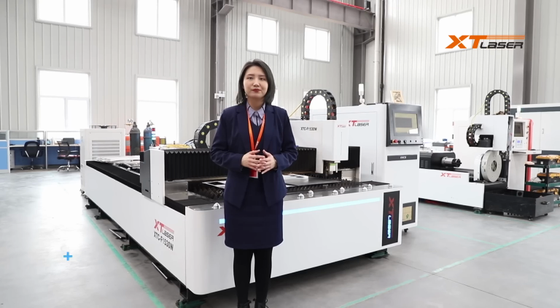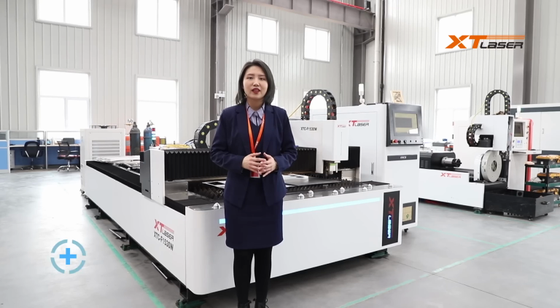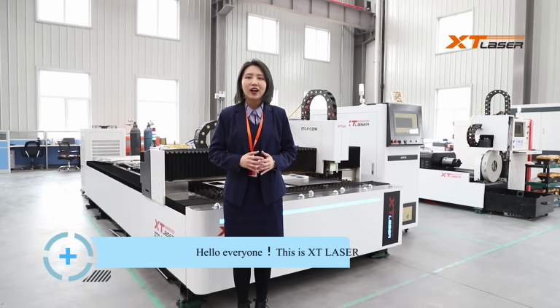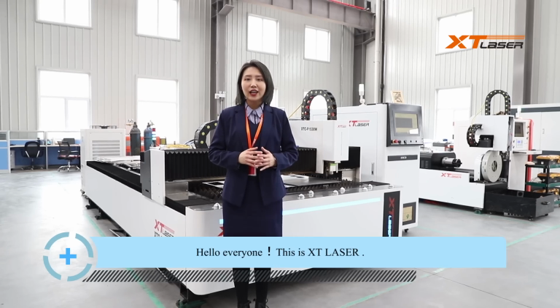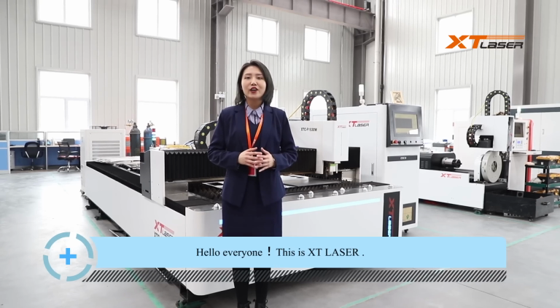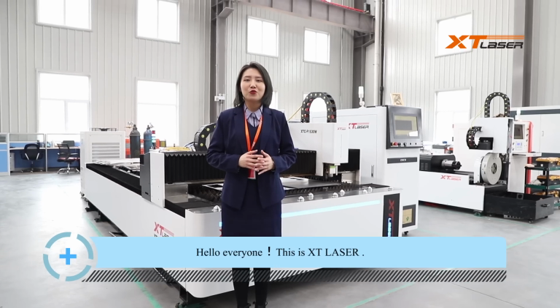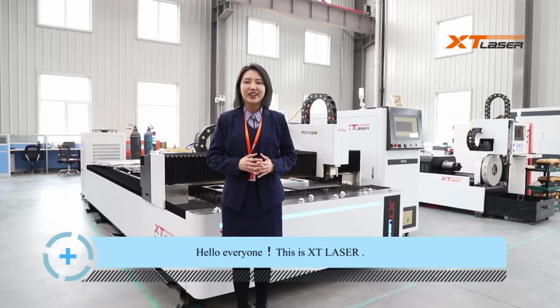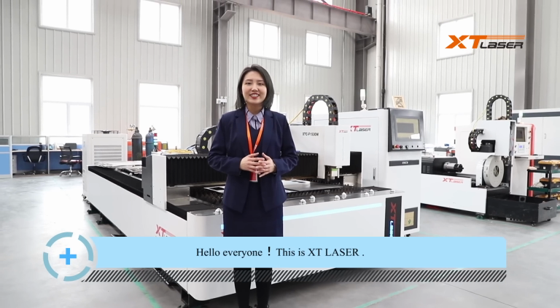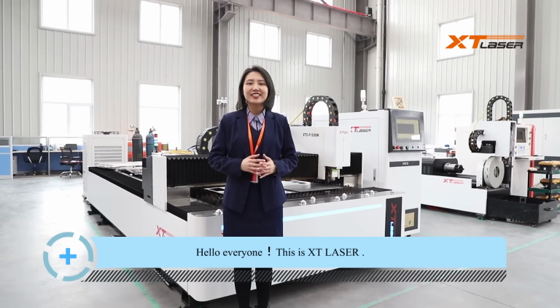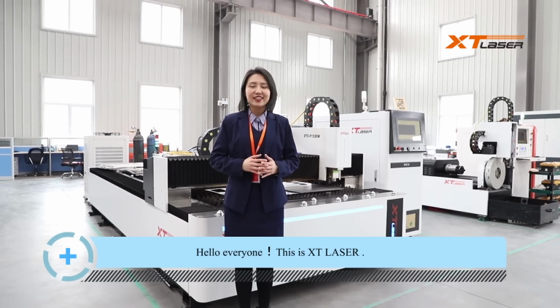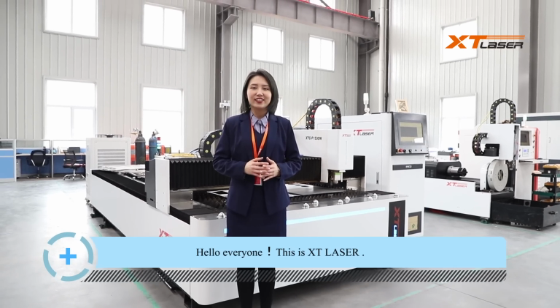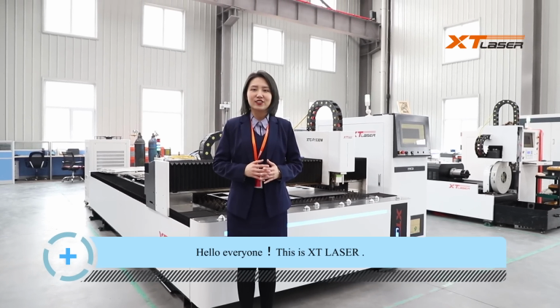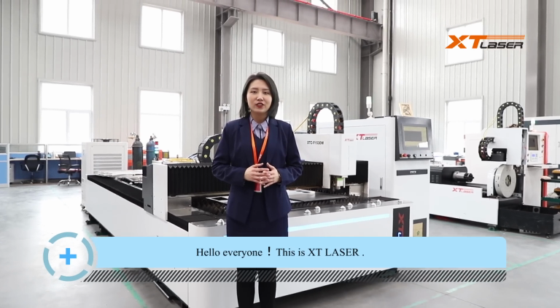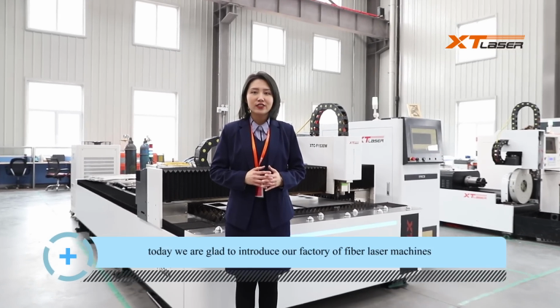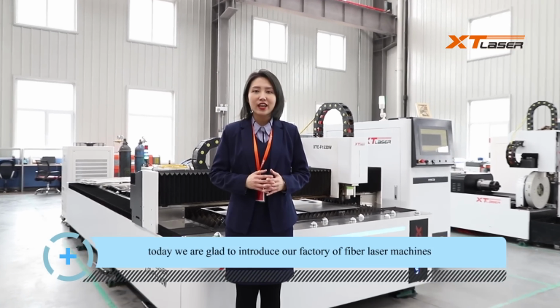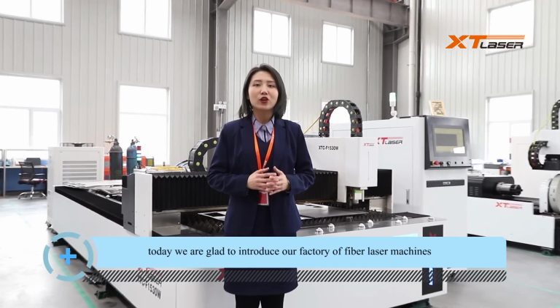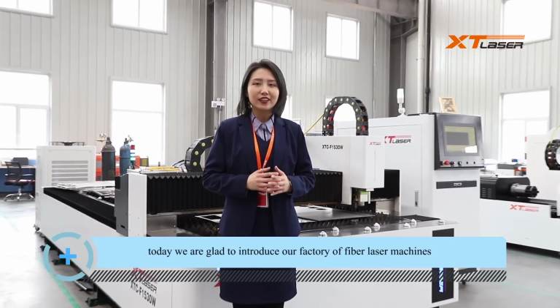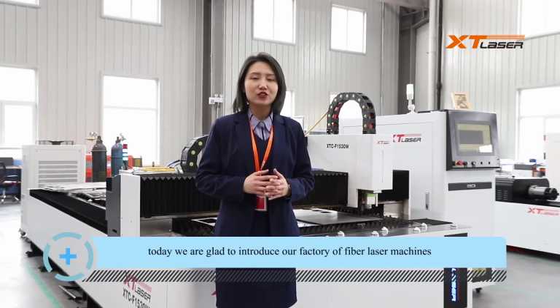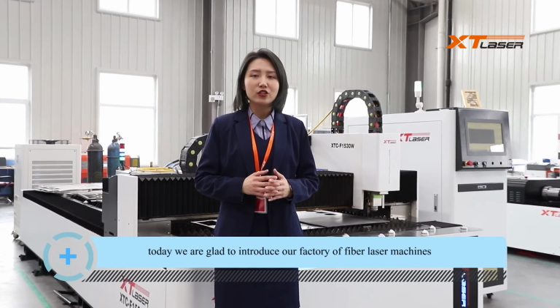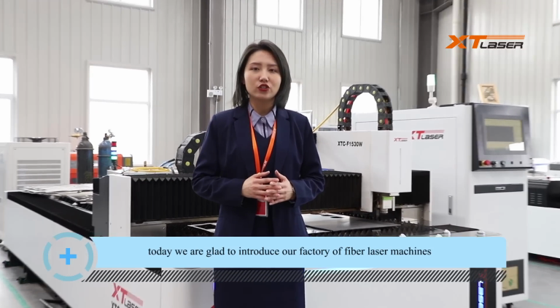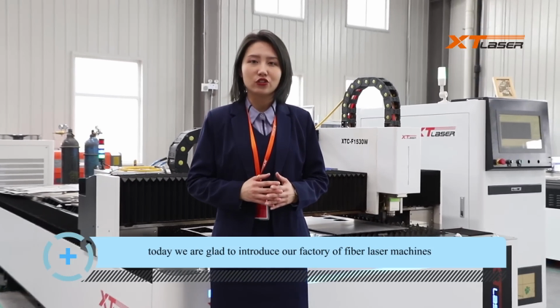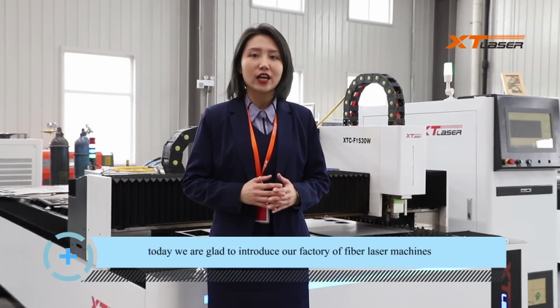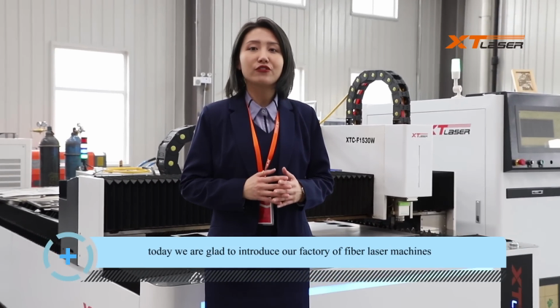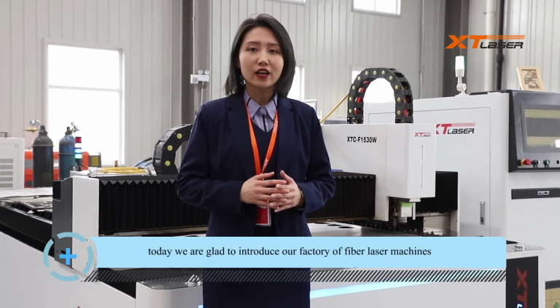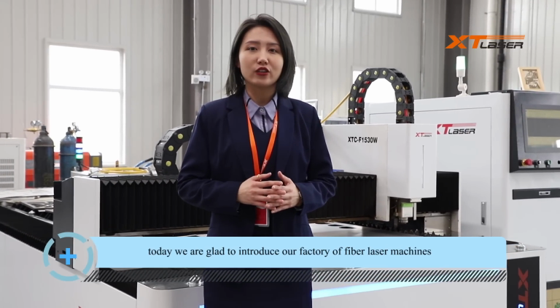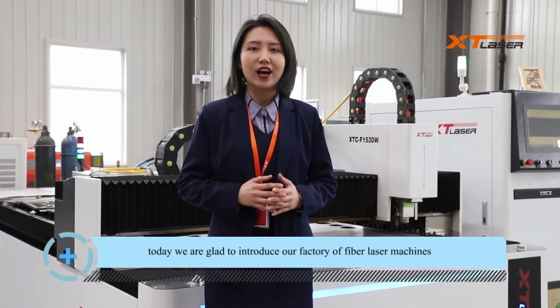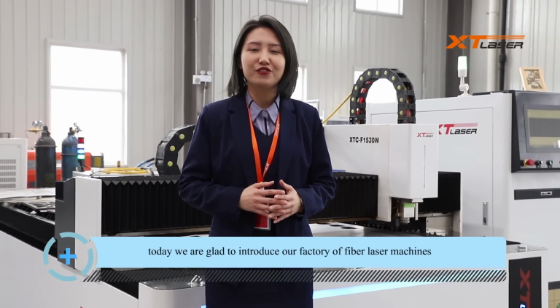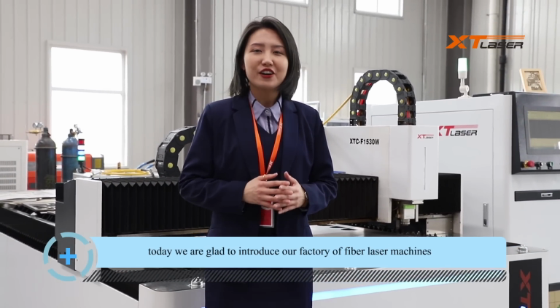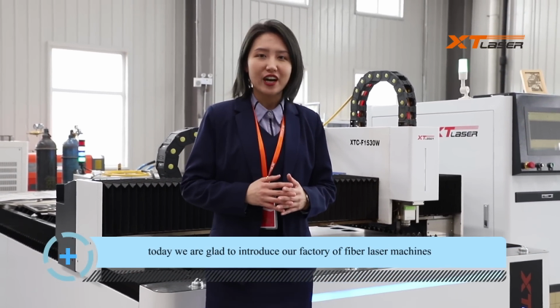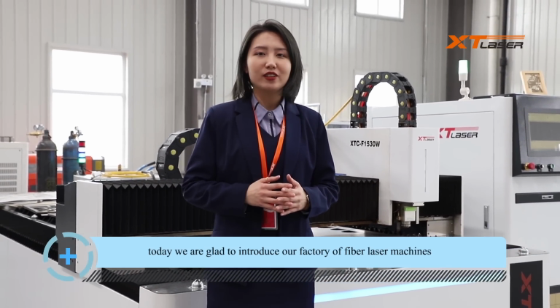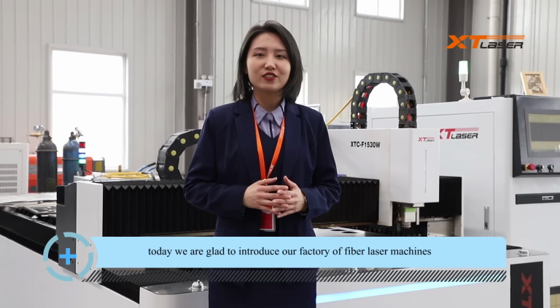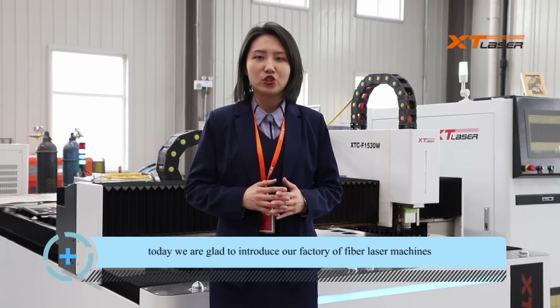Hello everyone, this is X2Laser. Today we're glad to introduce our factory of fiber laser machines.